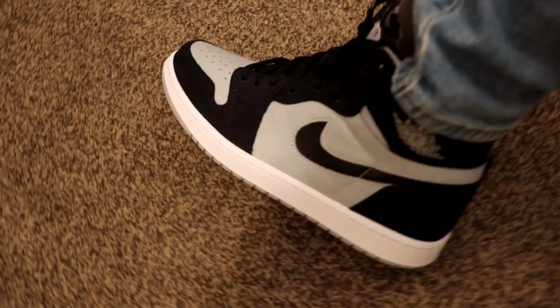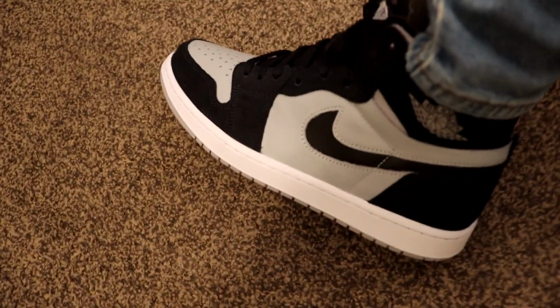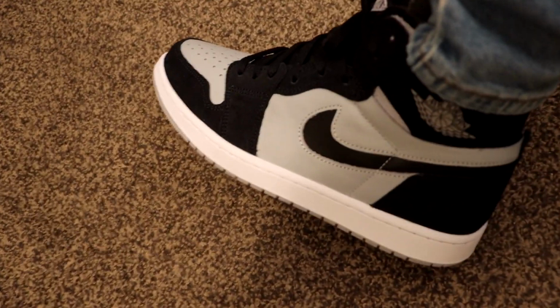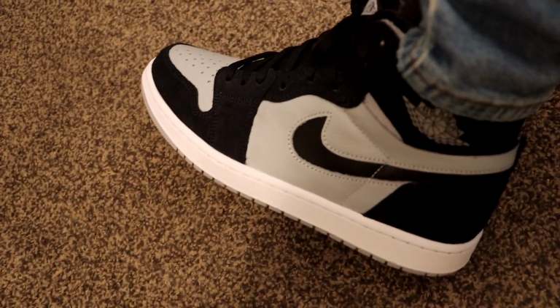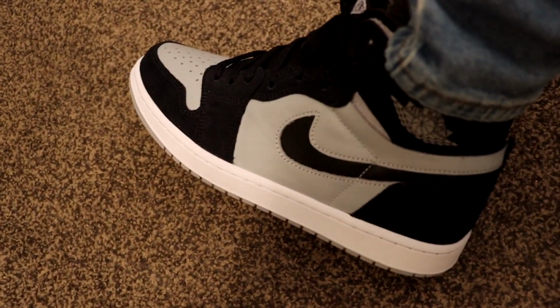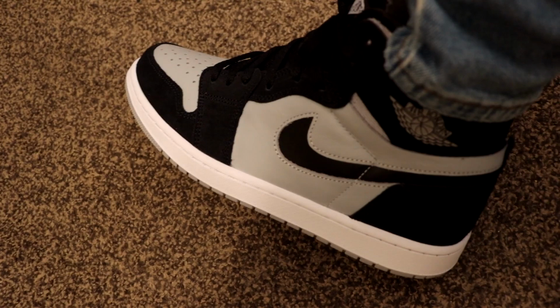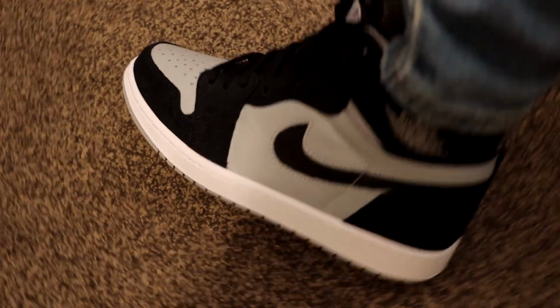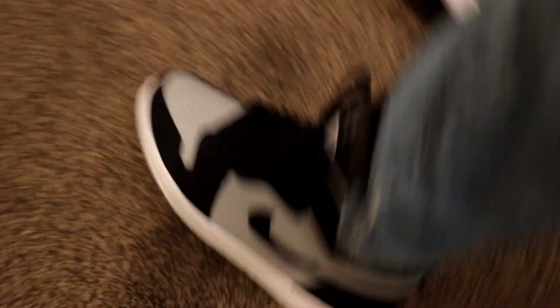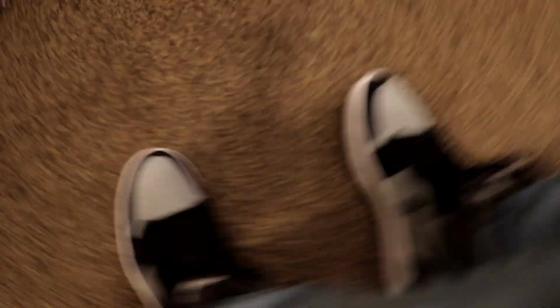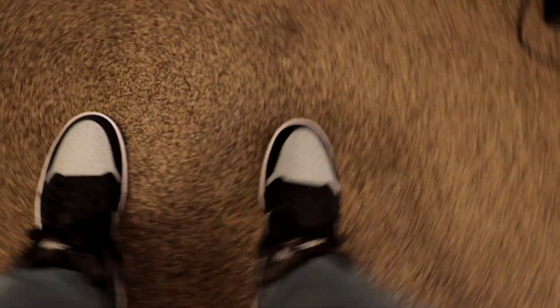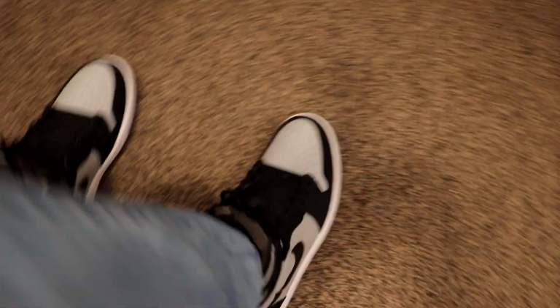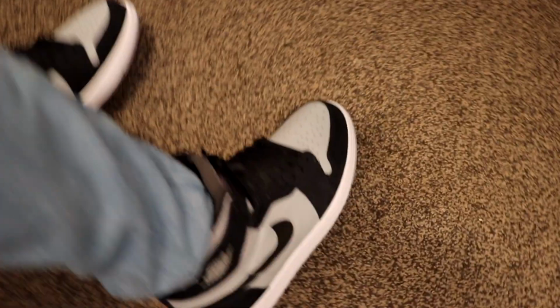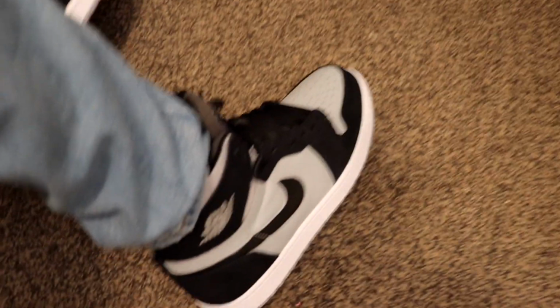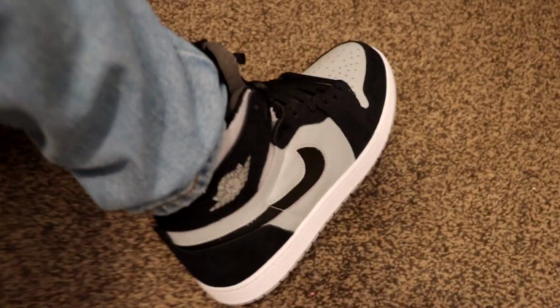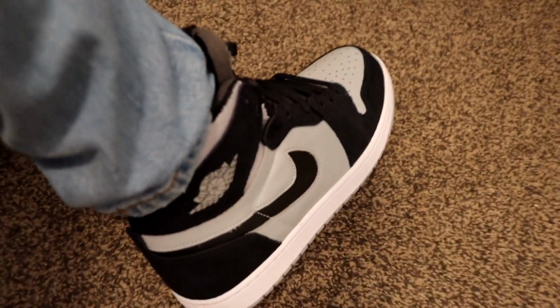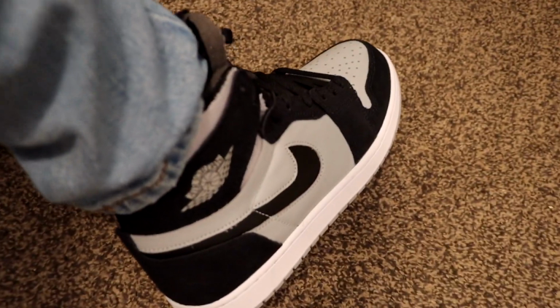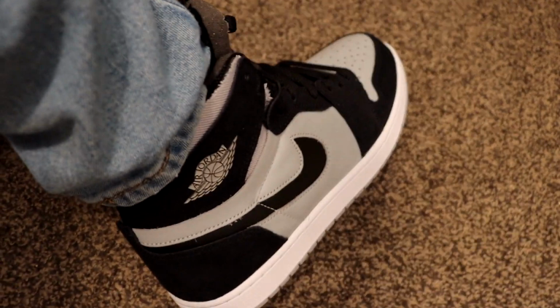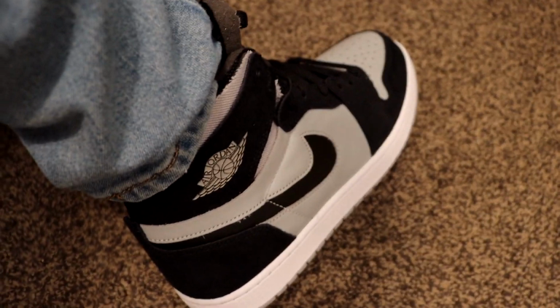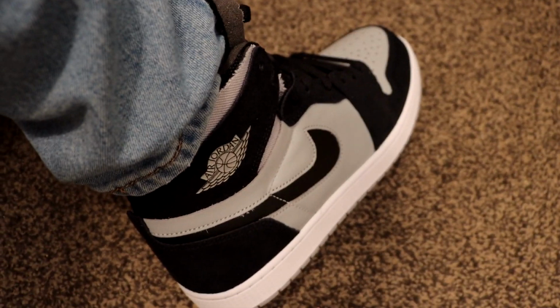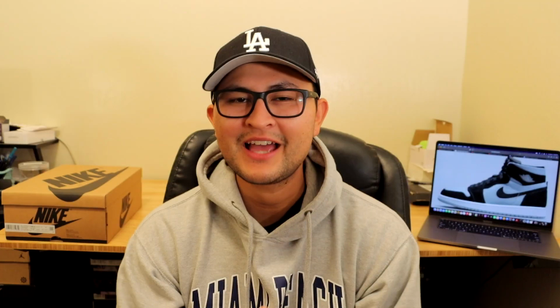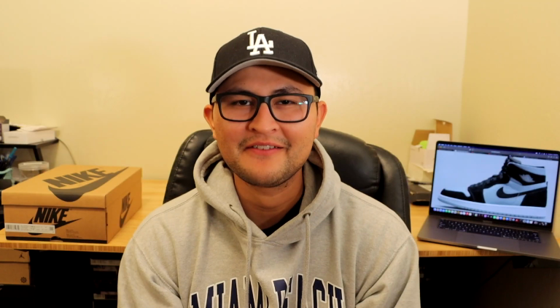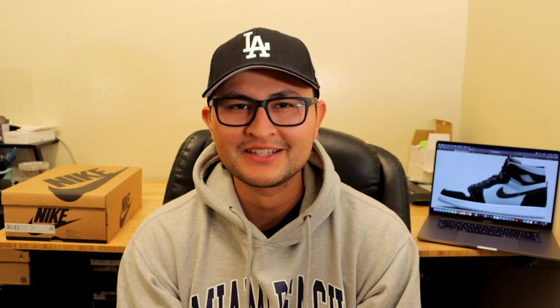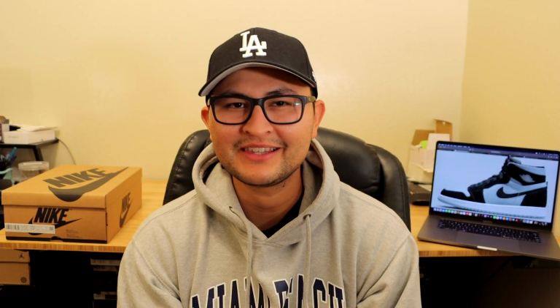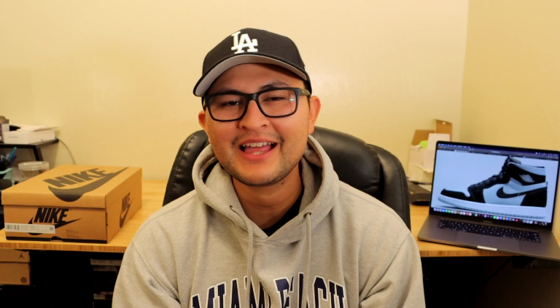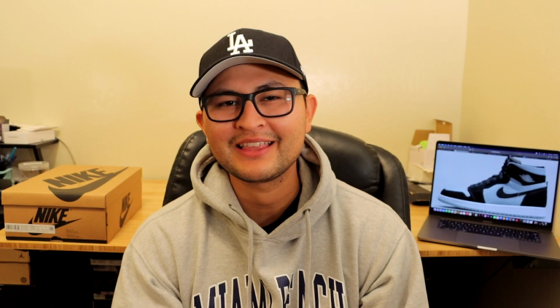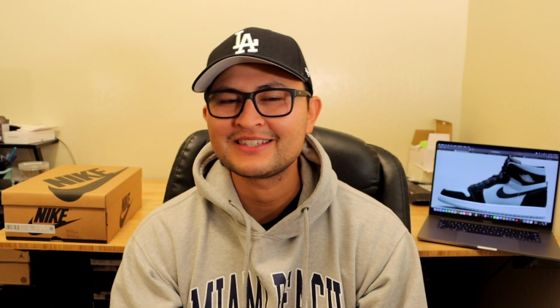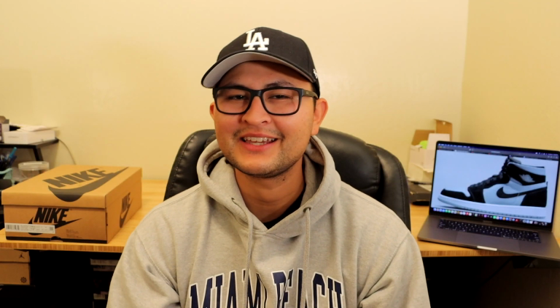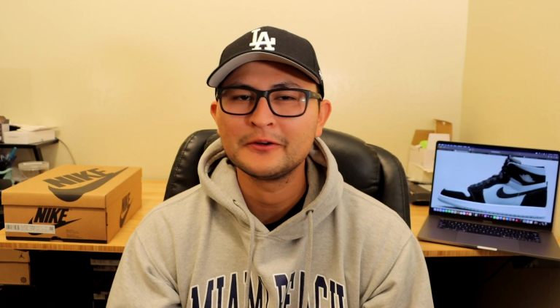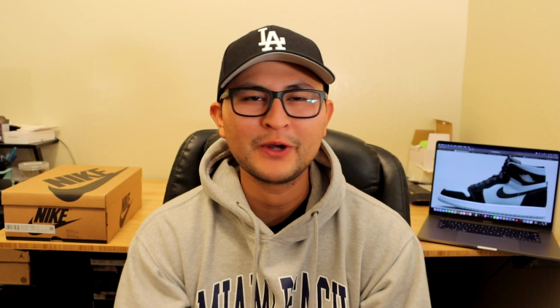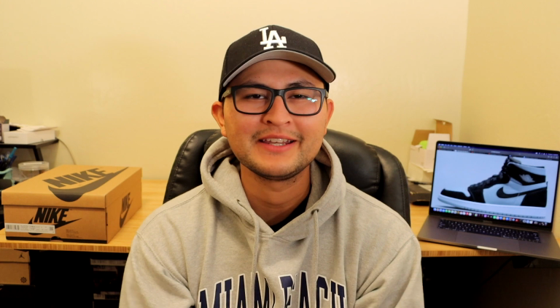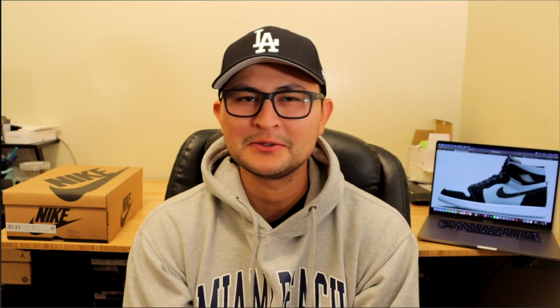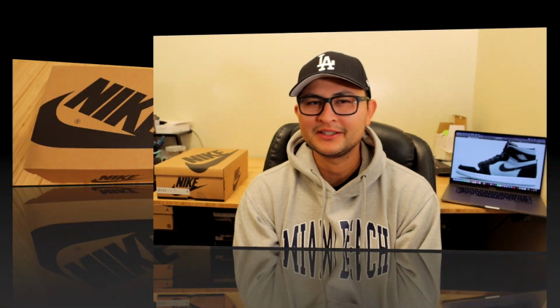These sneakers were released November 8th for a retail price of $150. Let's get right into it.